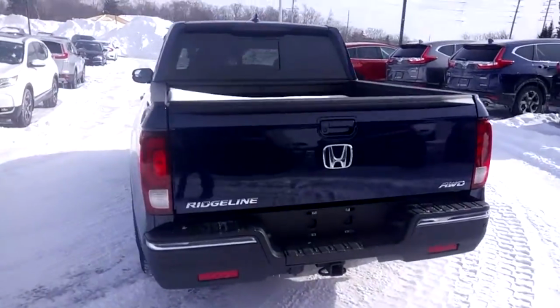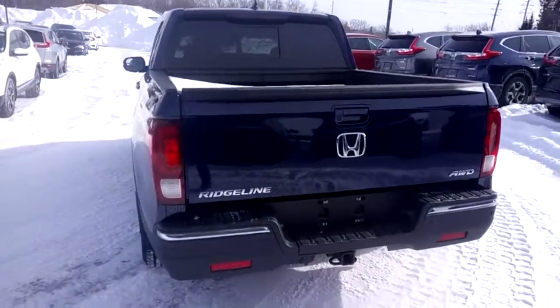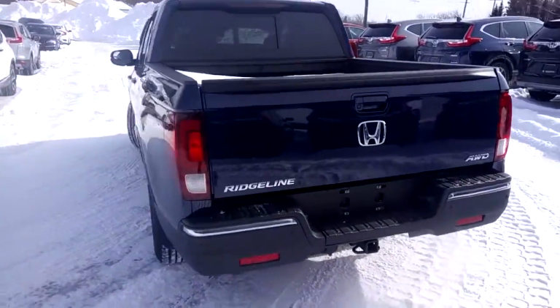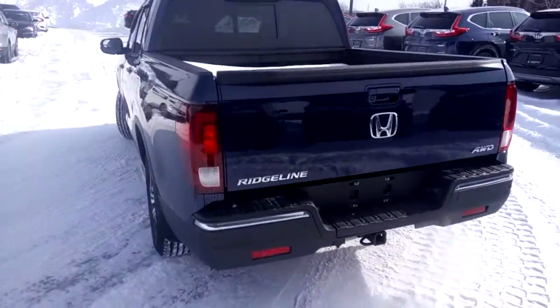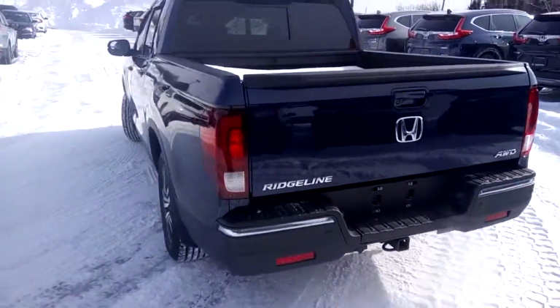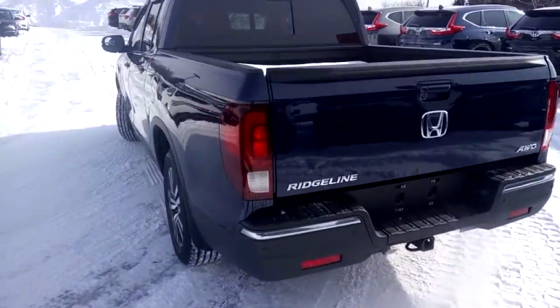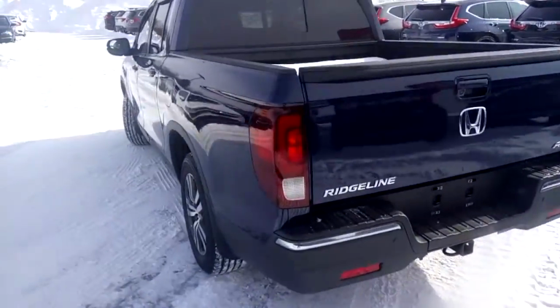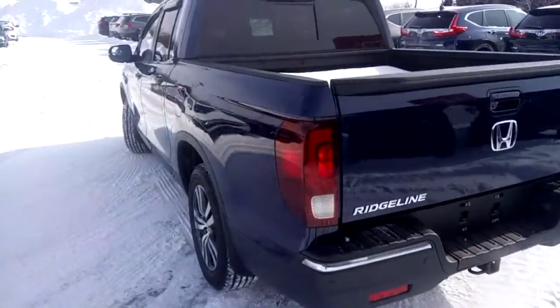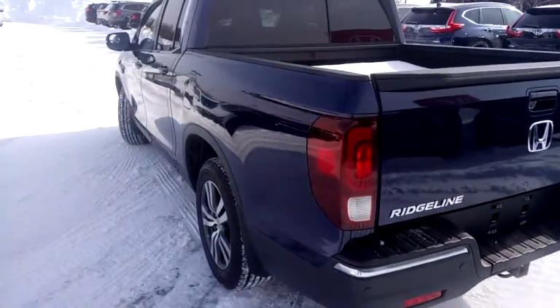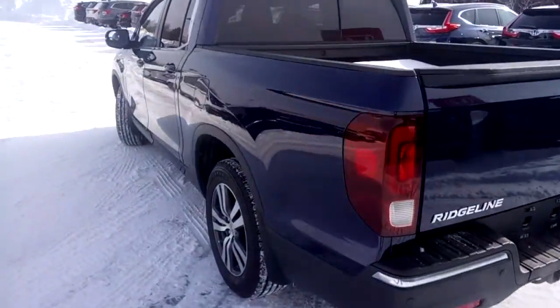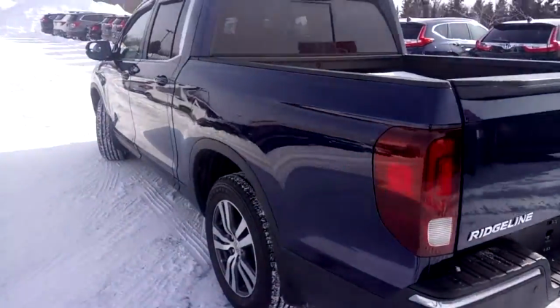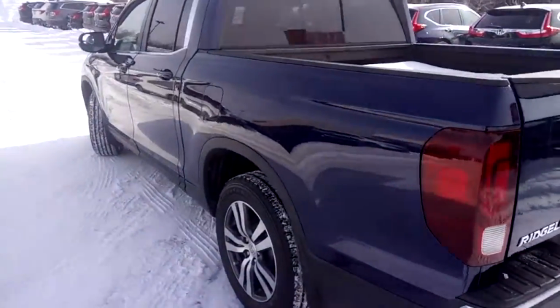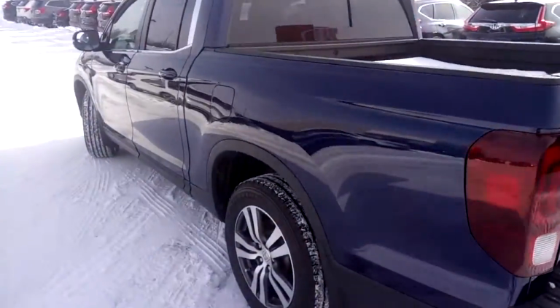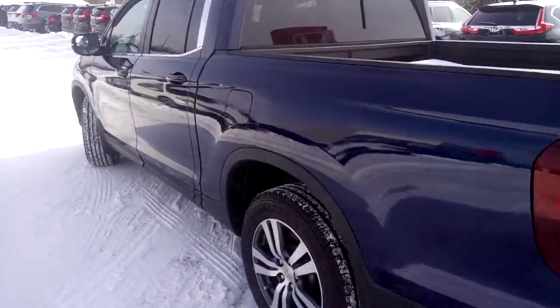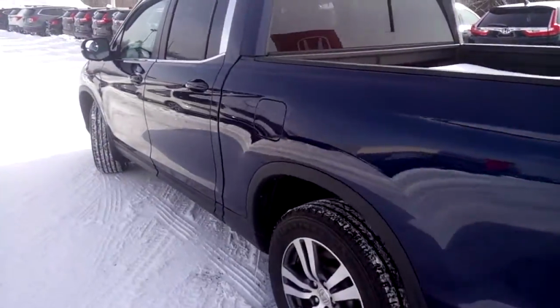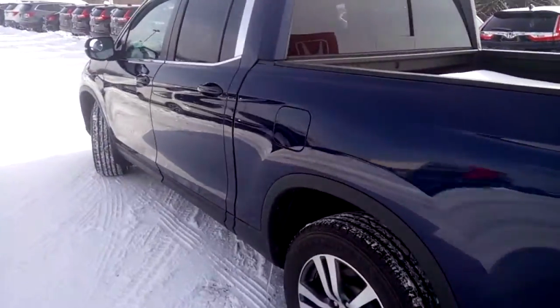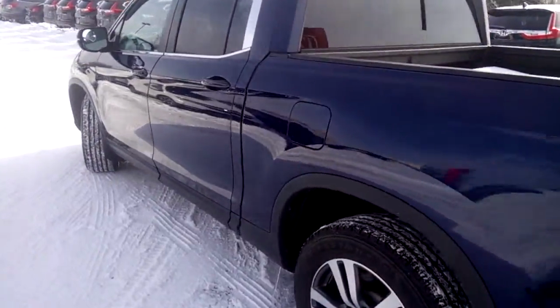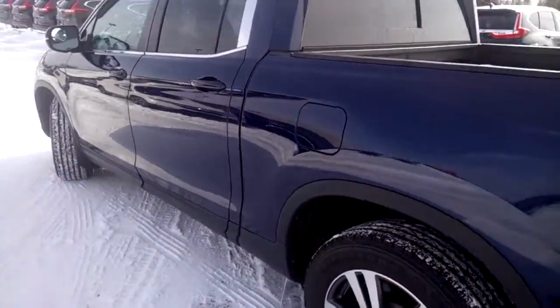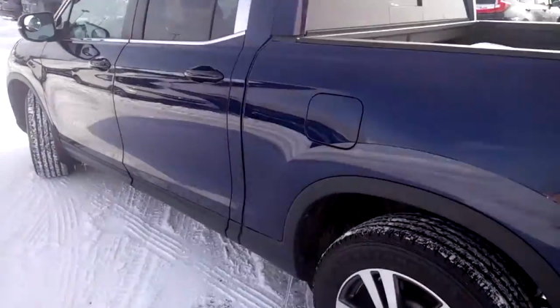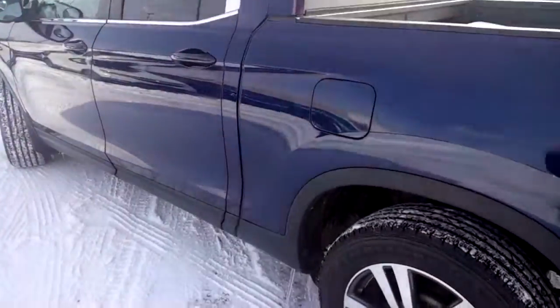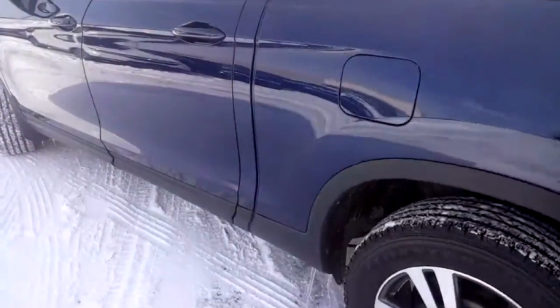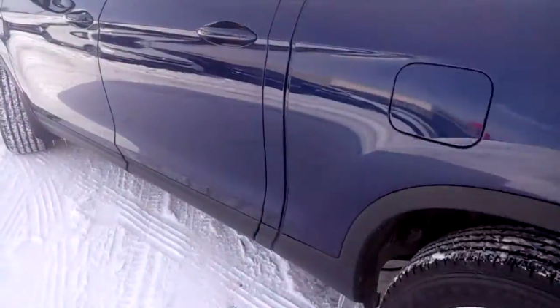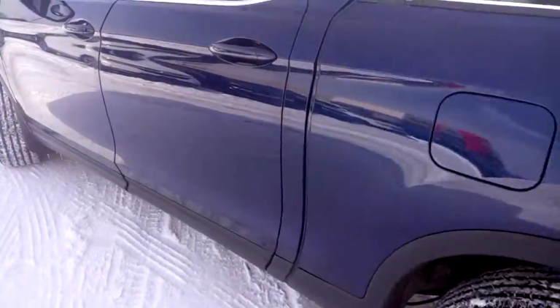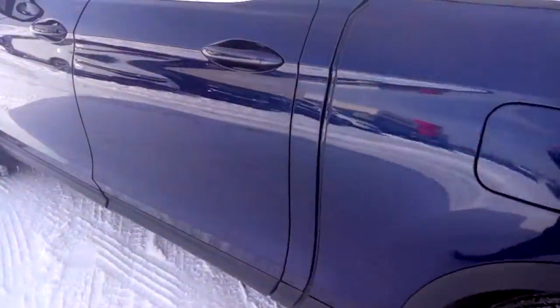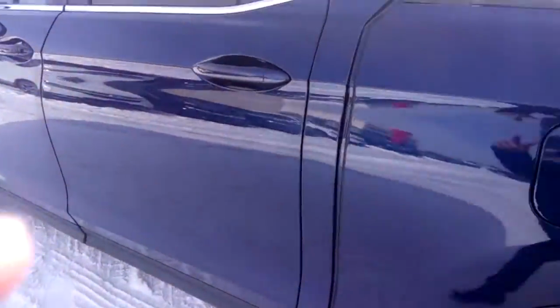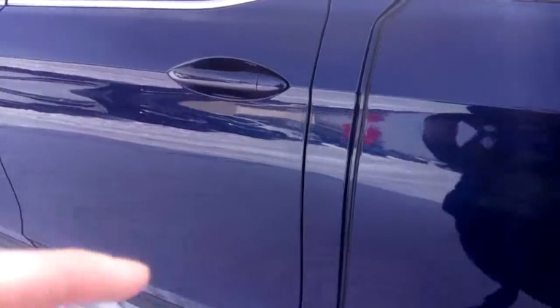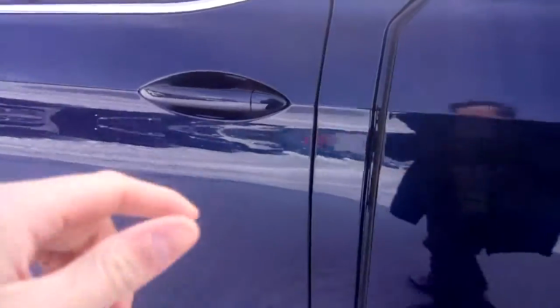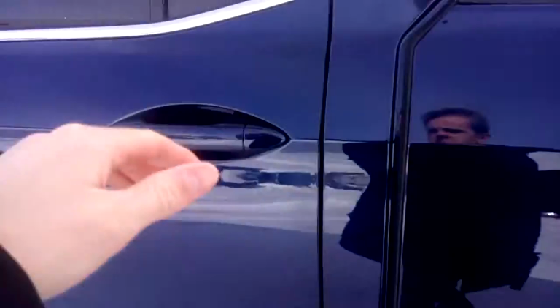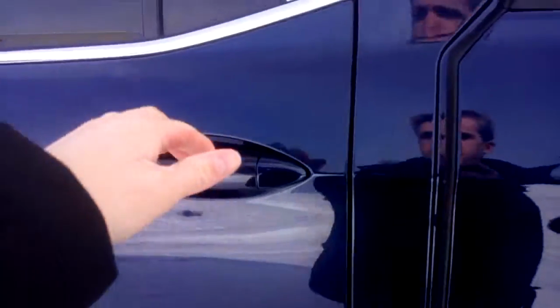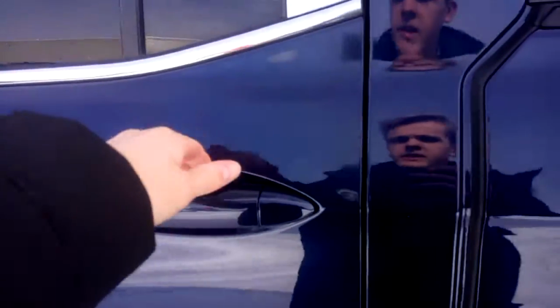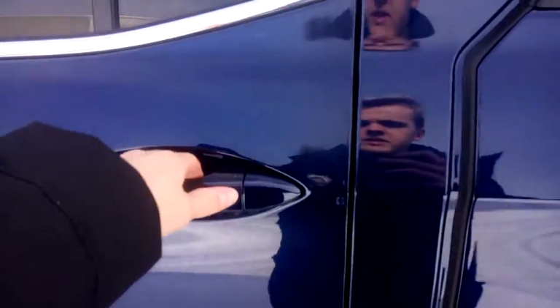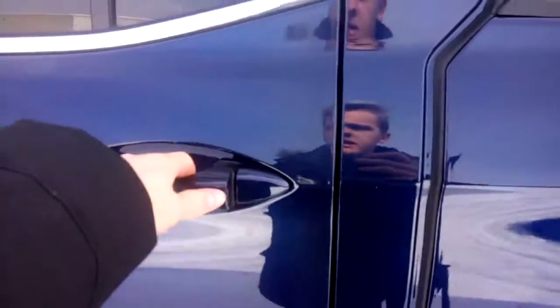This truck is equipped with all-wheel drive and has great ground clearance, which is perfect for Canadian winters on a day like today.